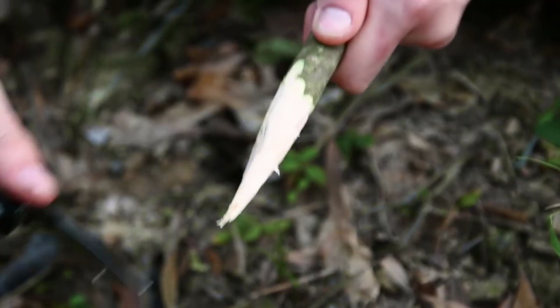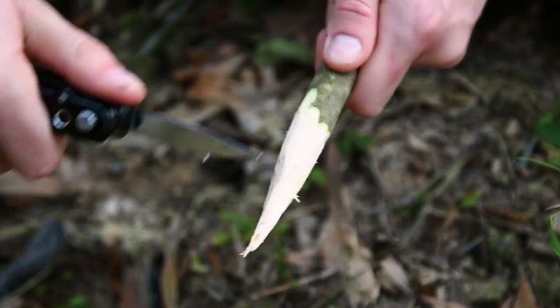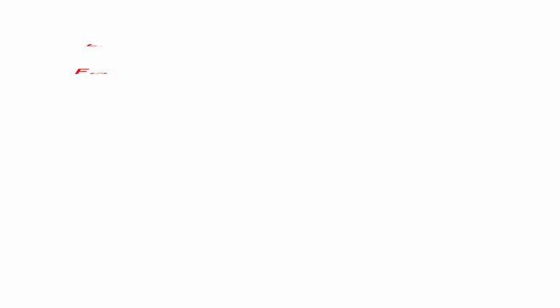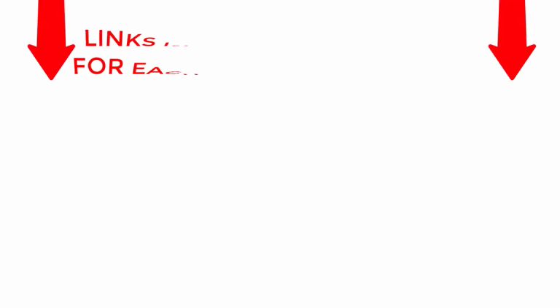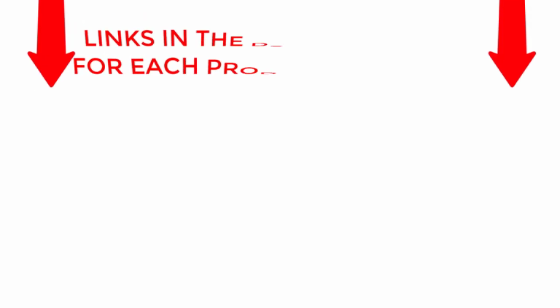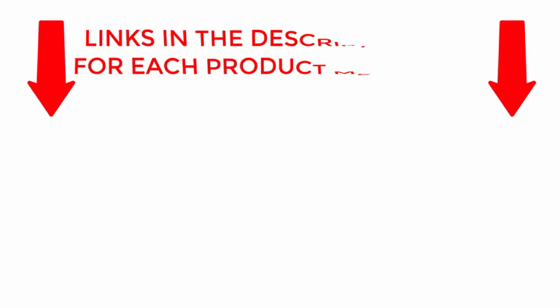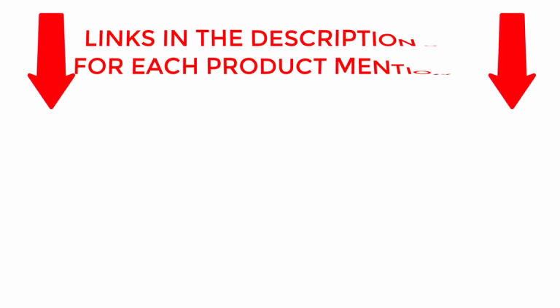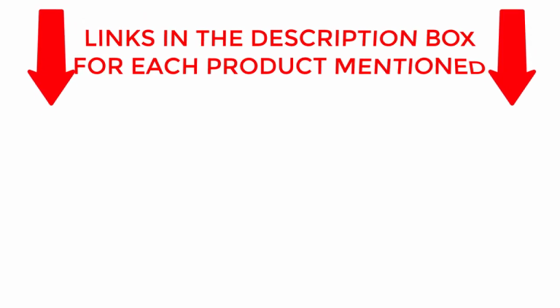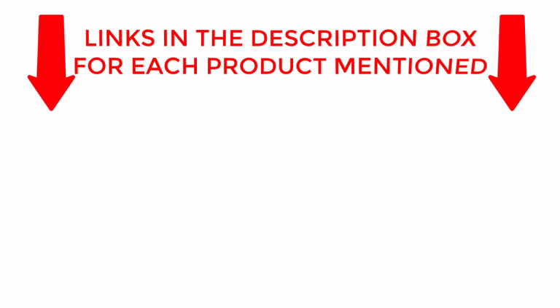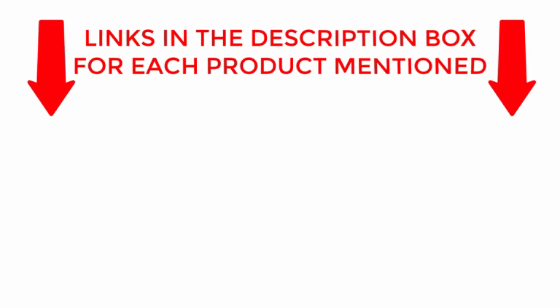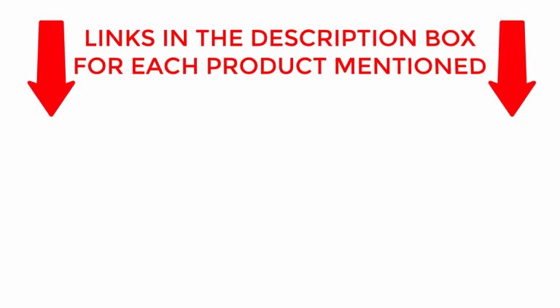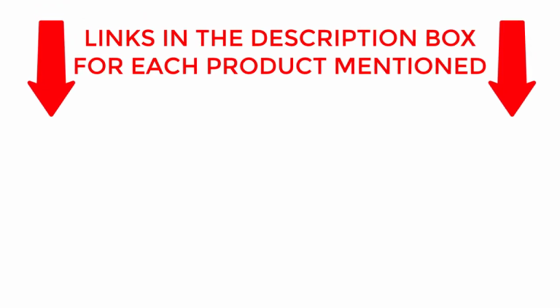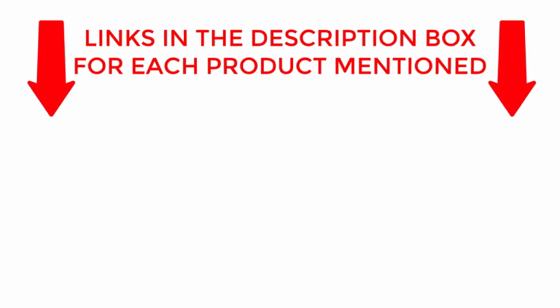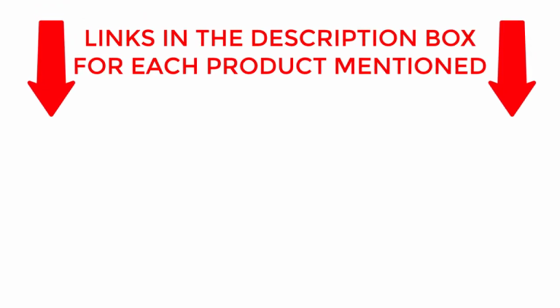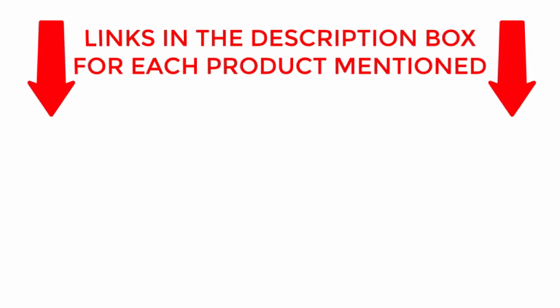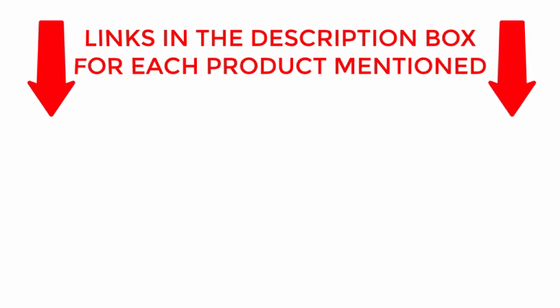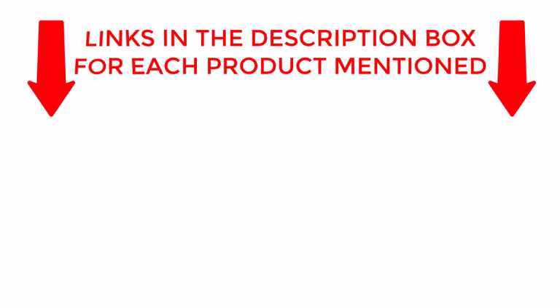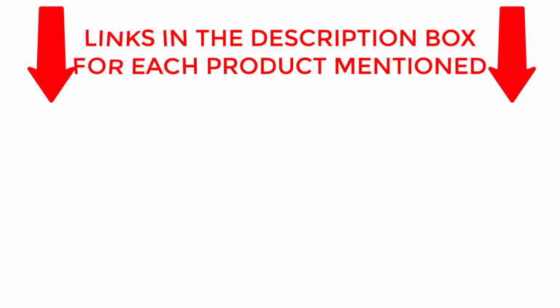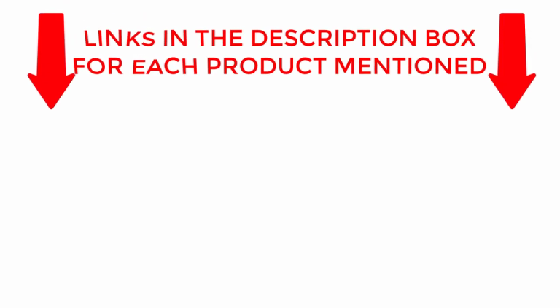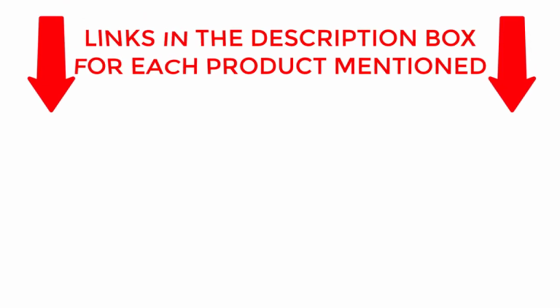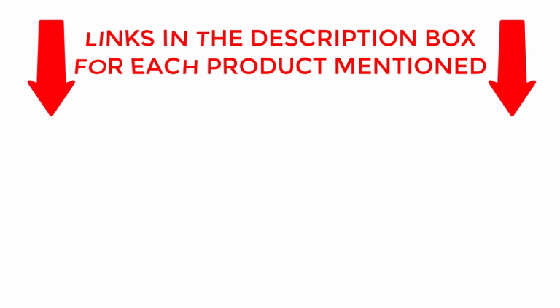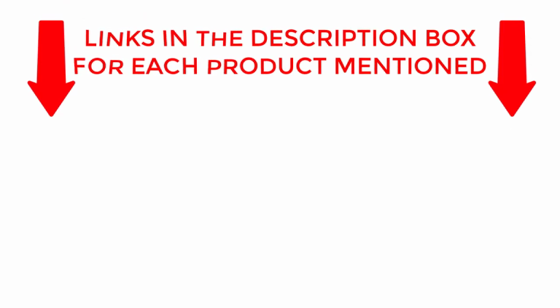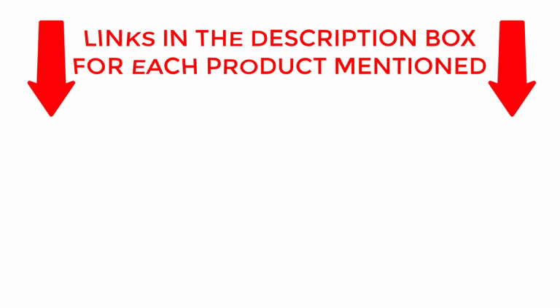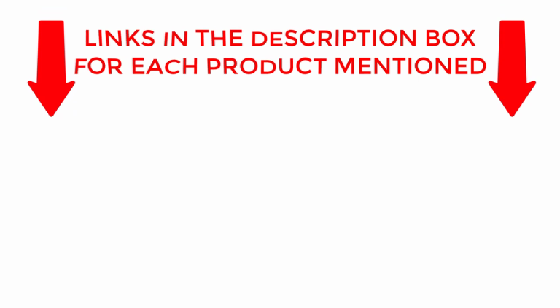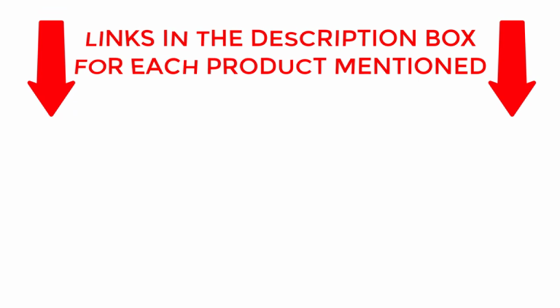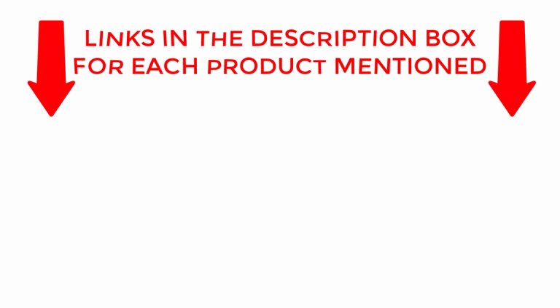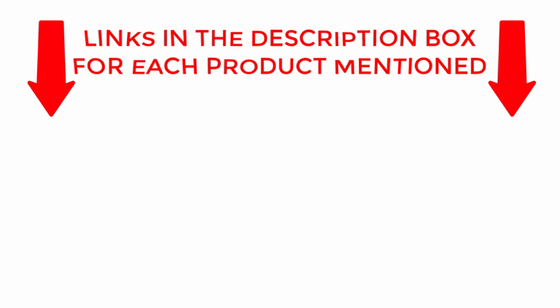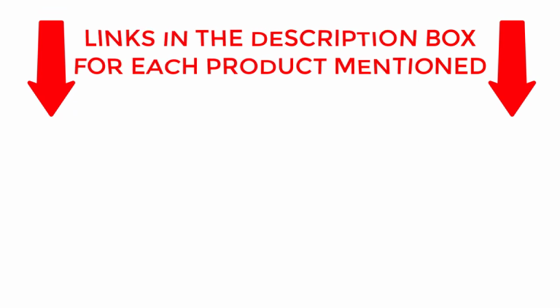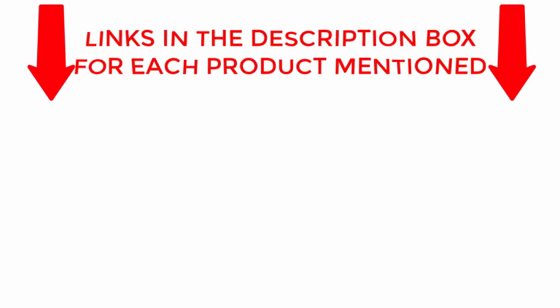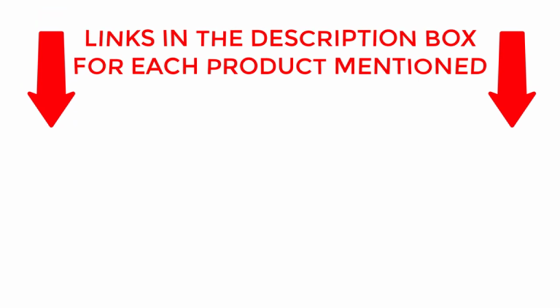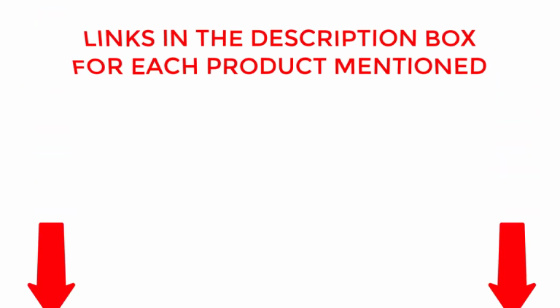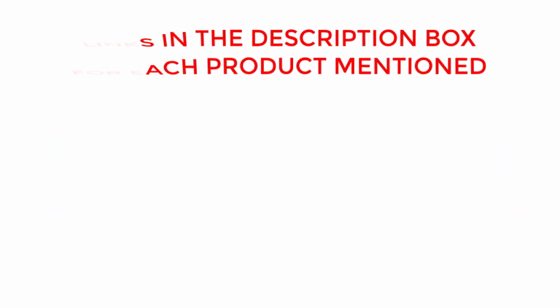If you want to know about price and other information, be sure to check my description. So without any further delay, let's jump into the video.